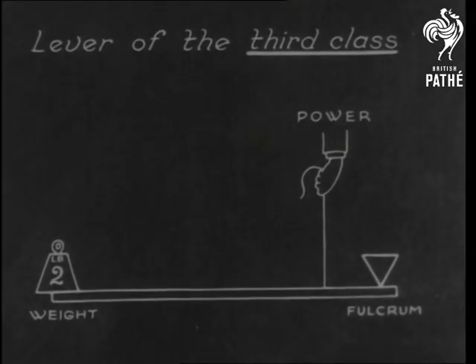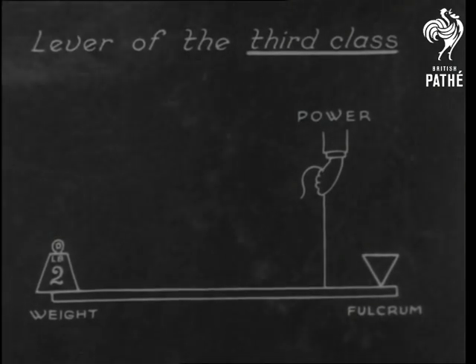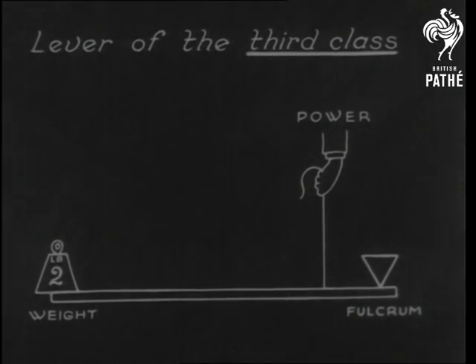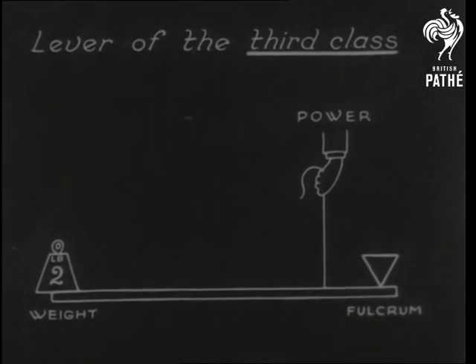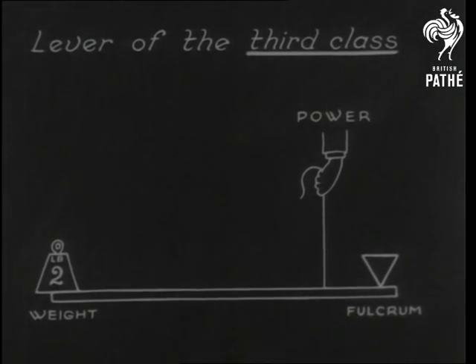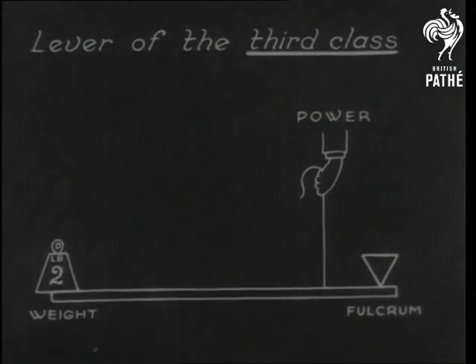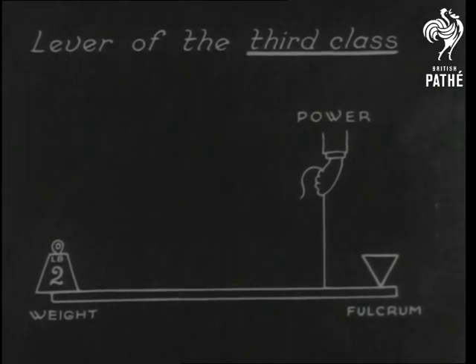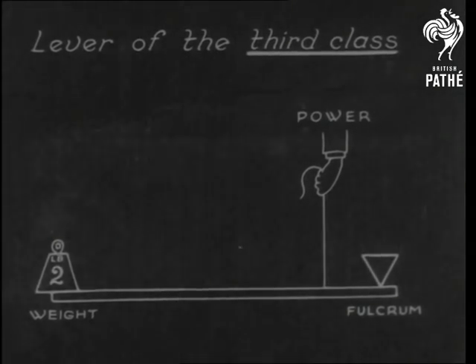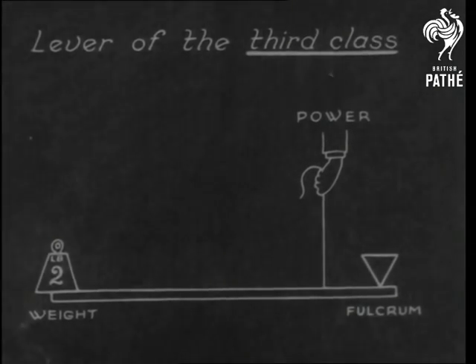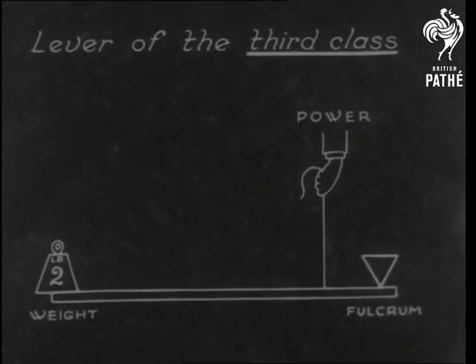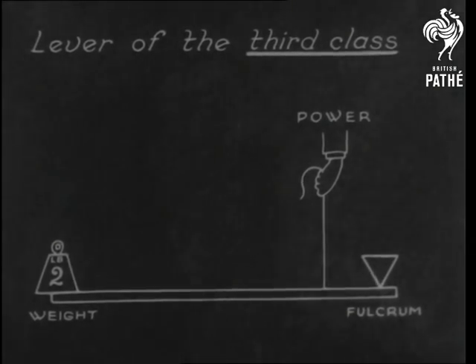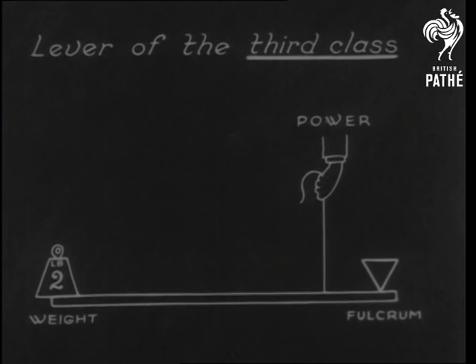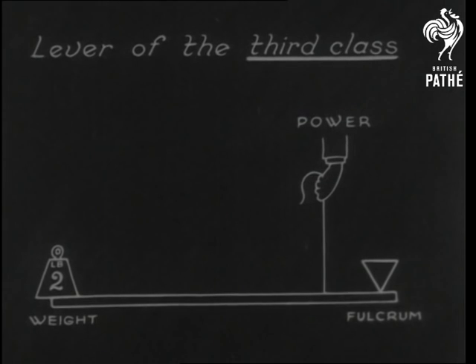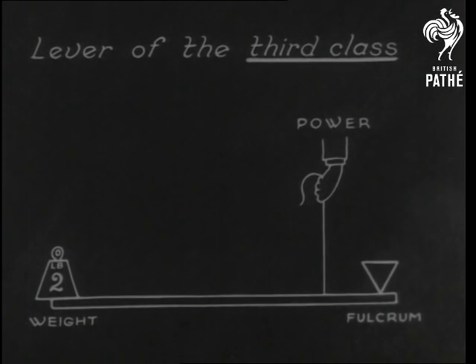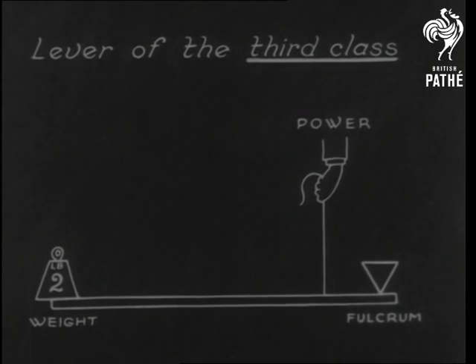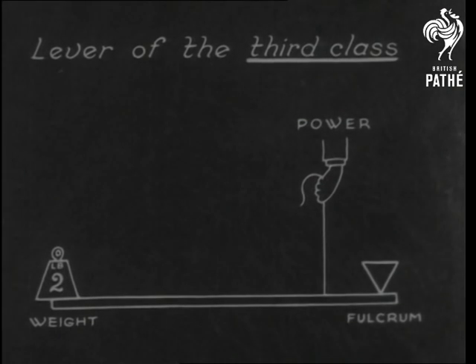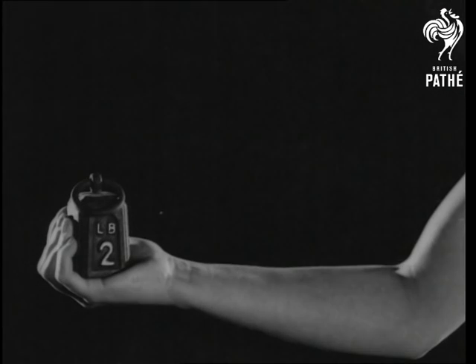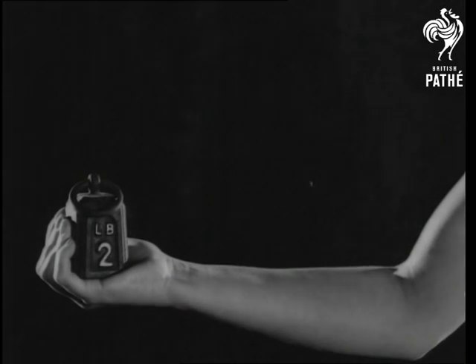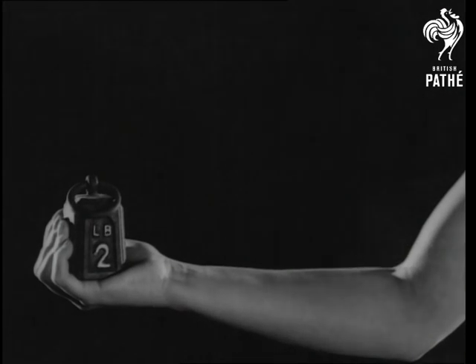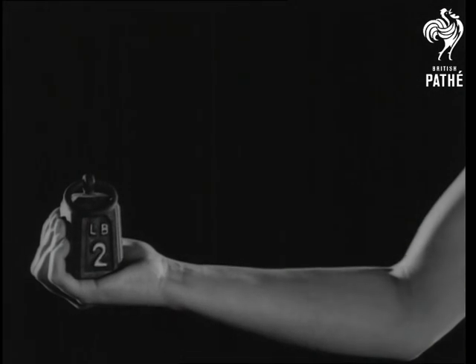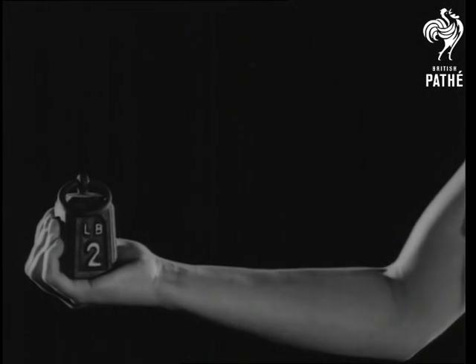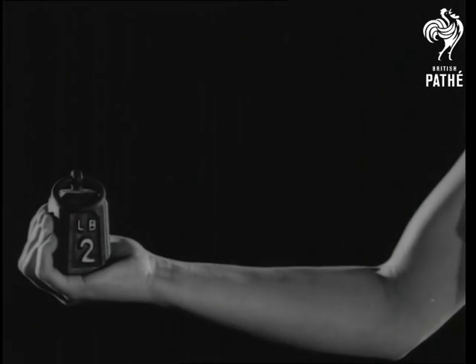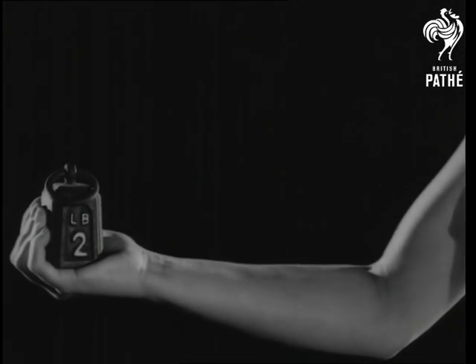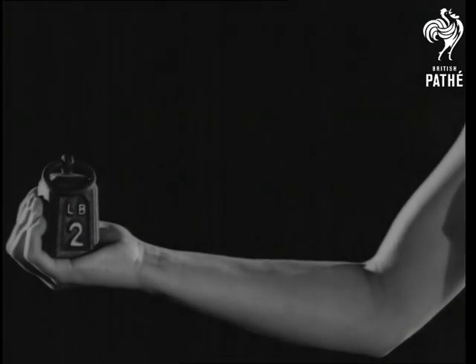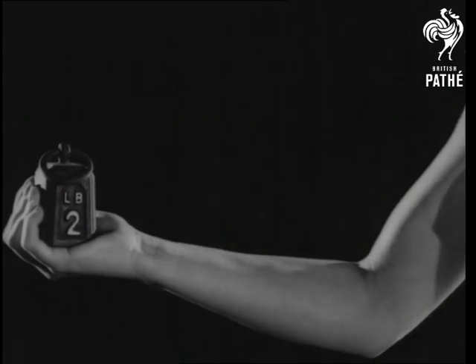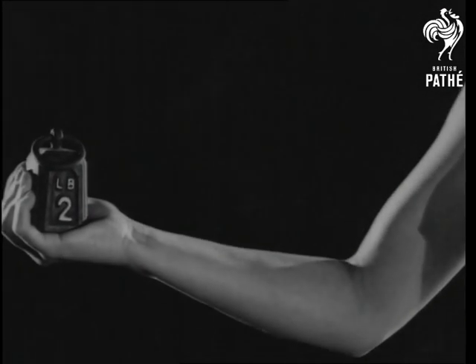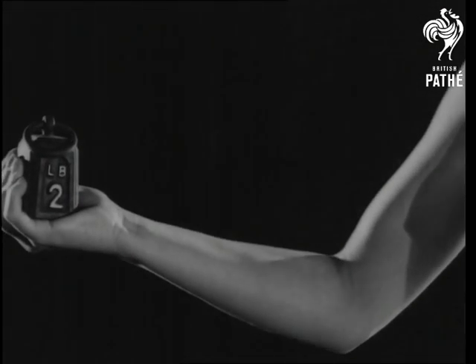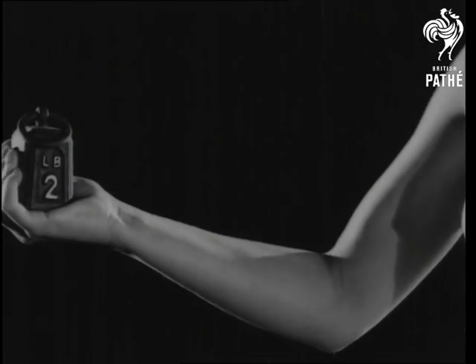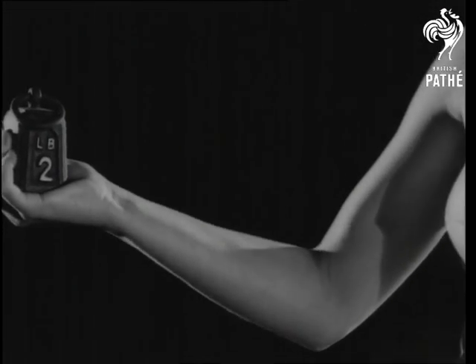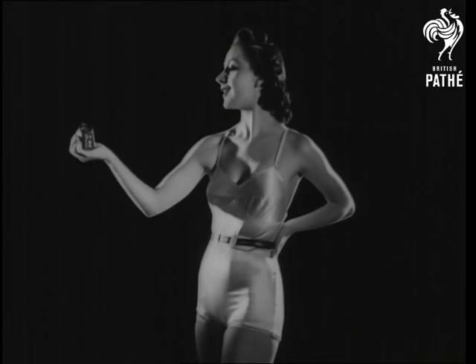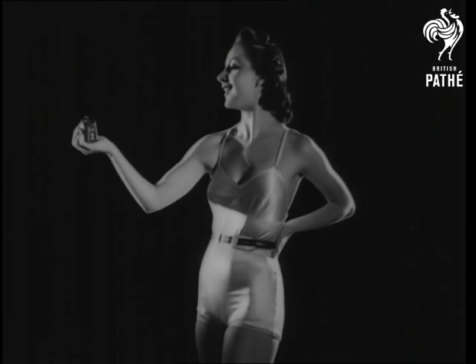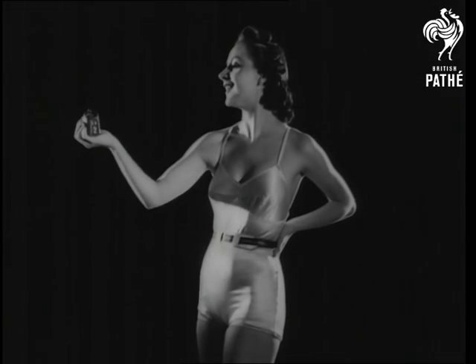The purpose of the types you've seen is to gain power. The third class gains speed and distance at the expense of power.